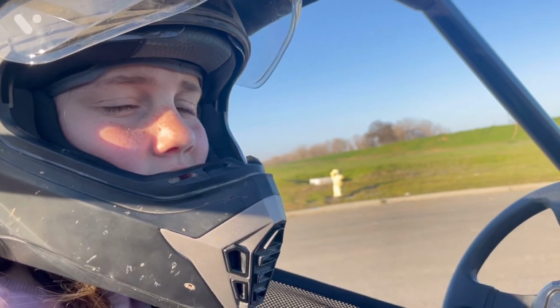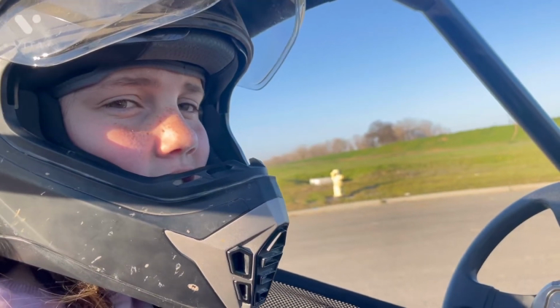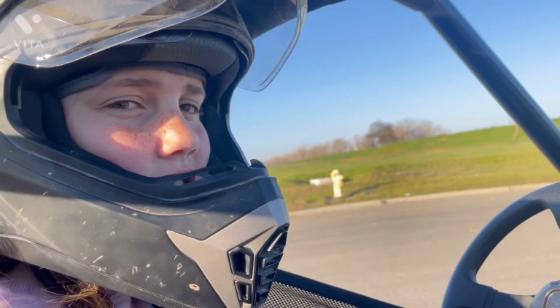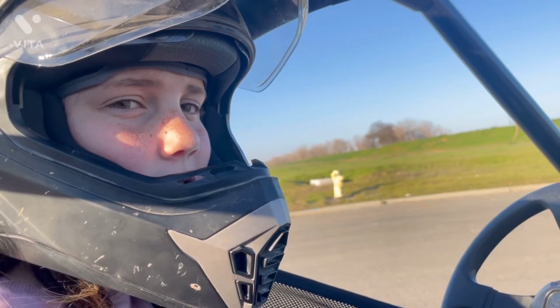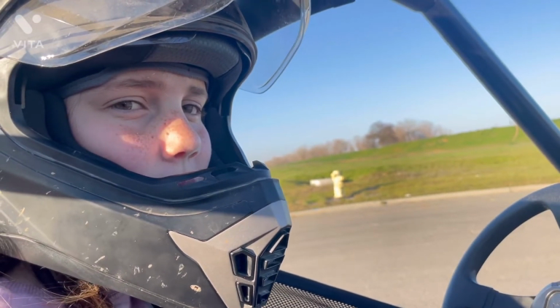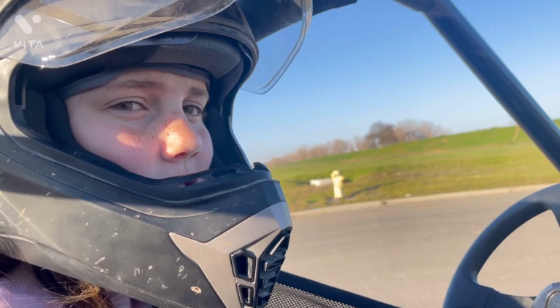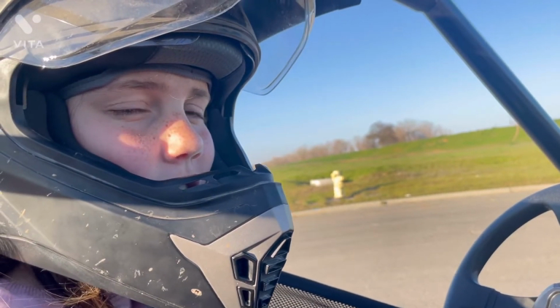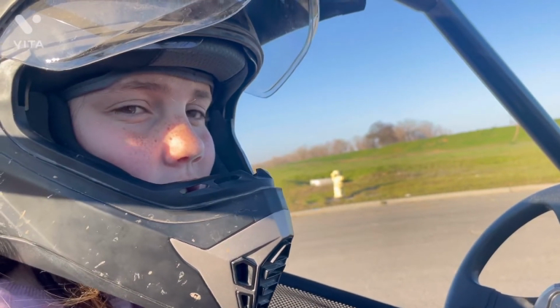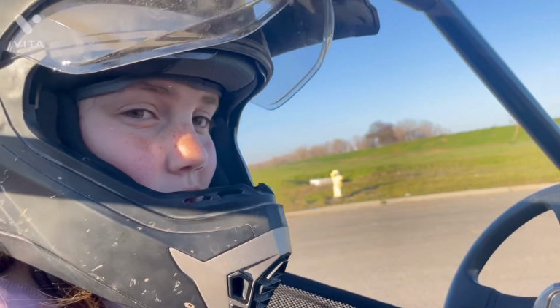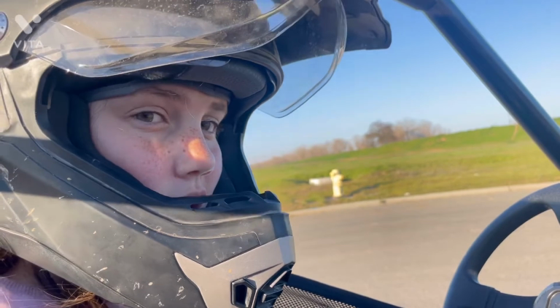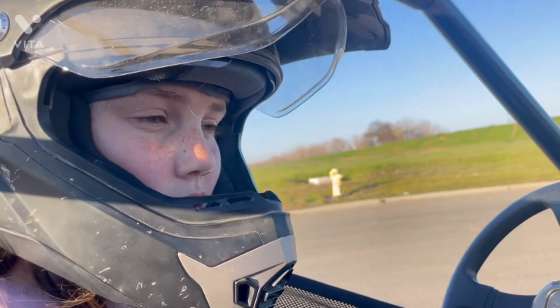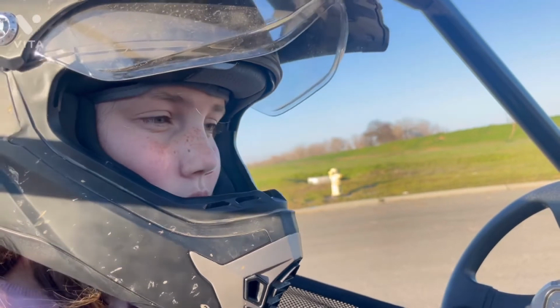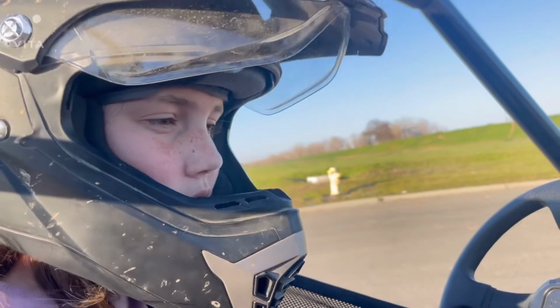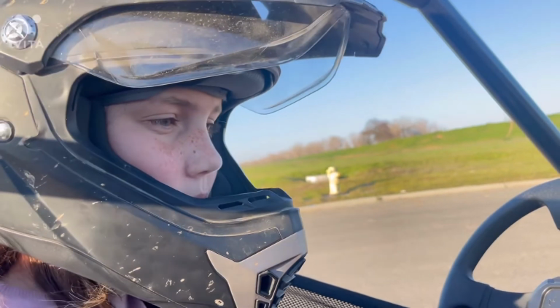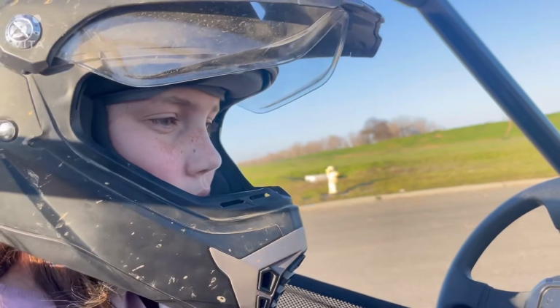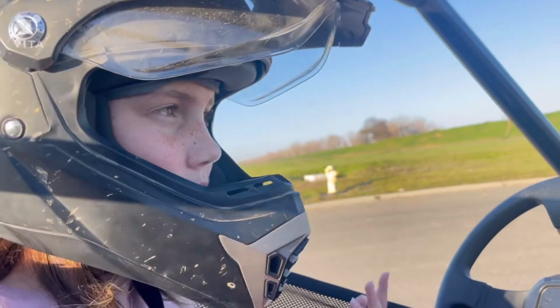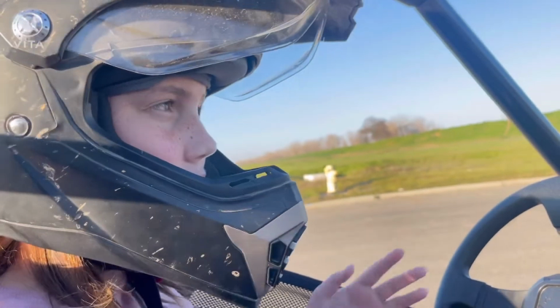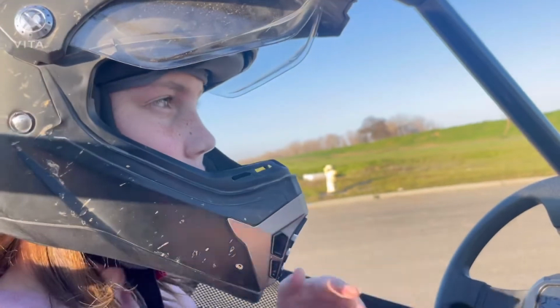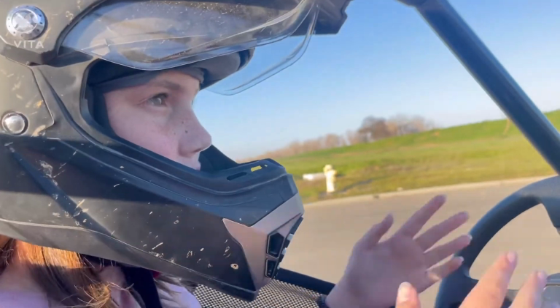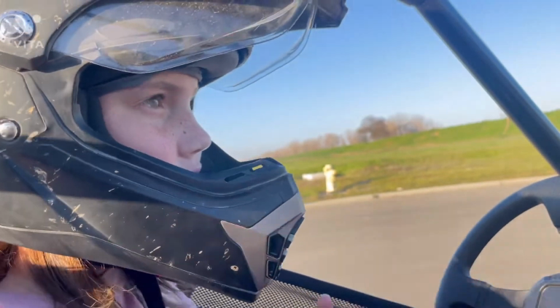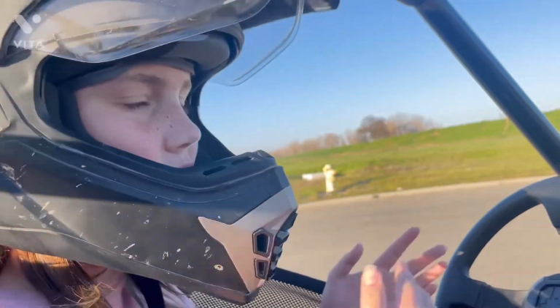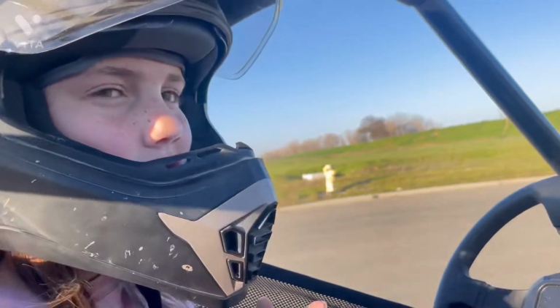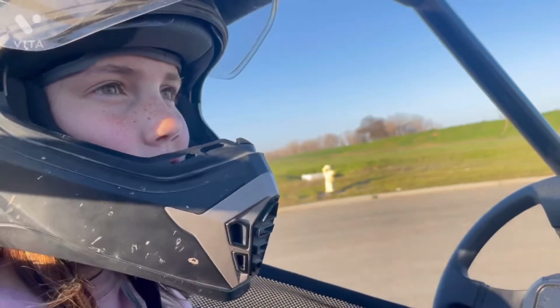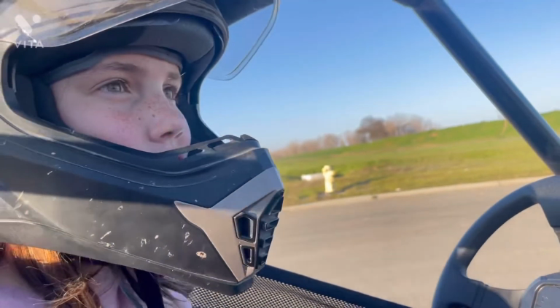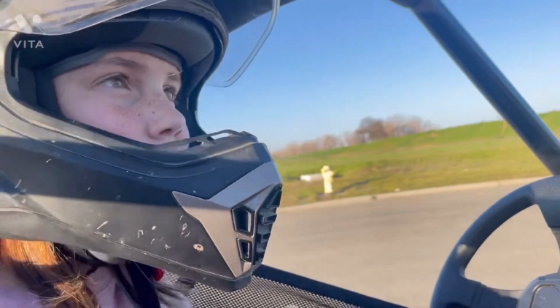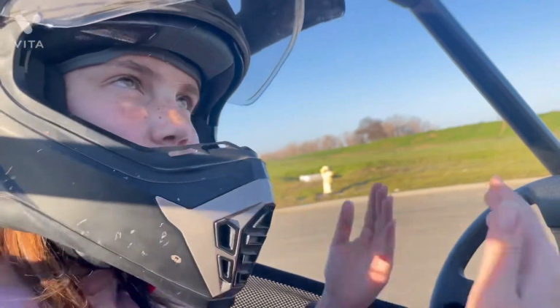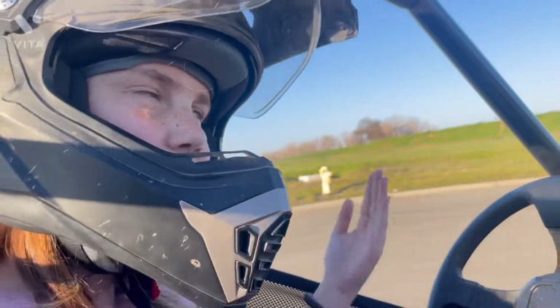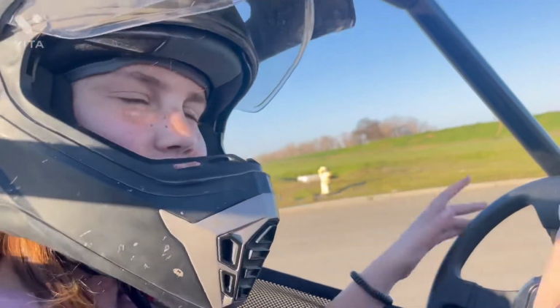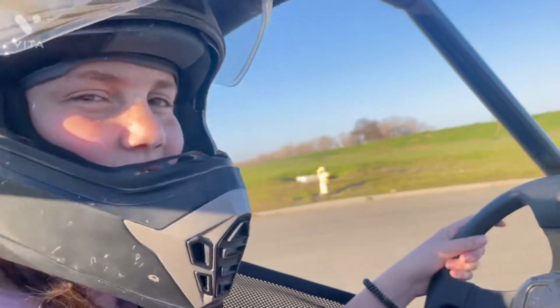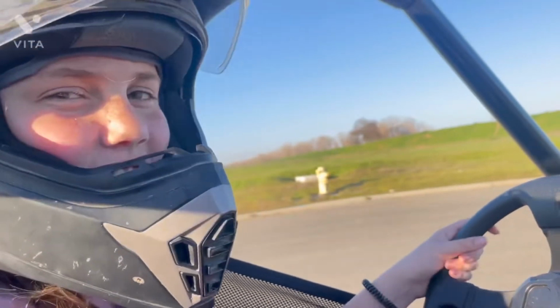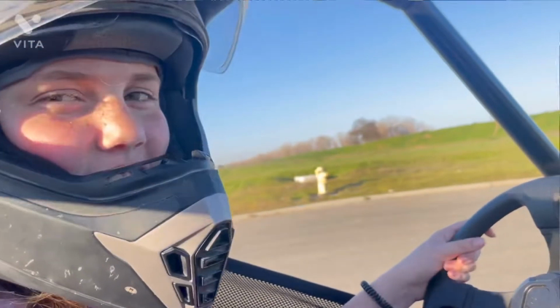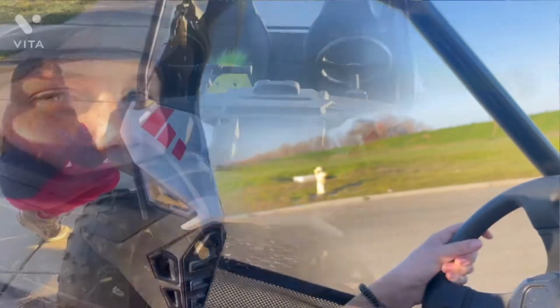Thank you for watching this video — a little bit about how fast those car girls do it.